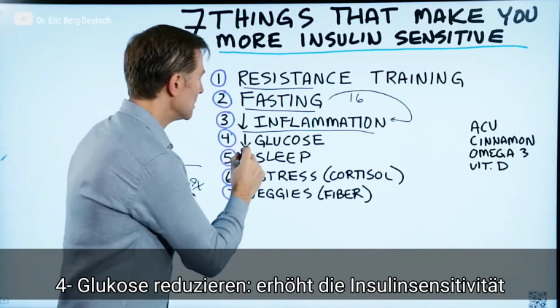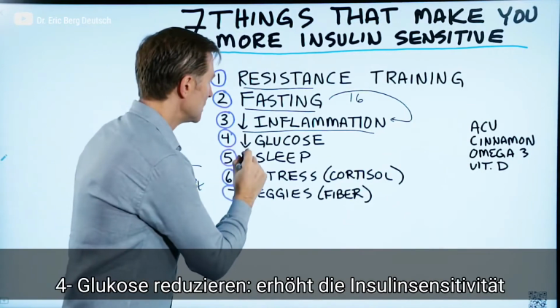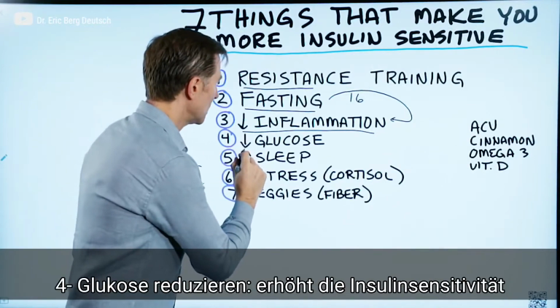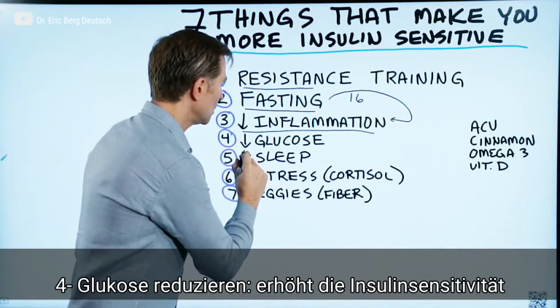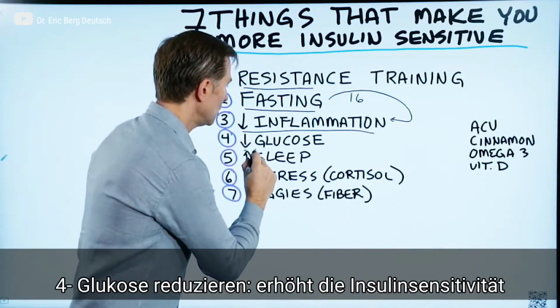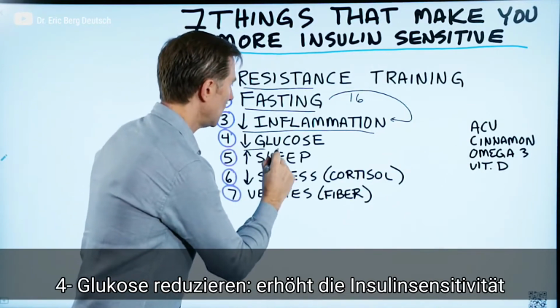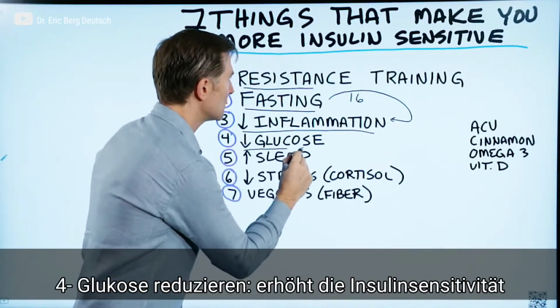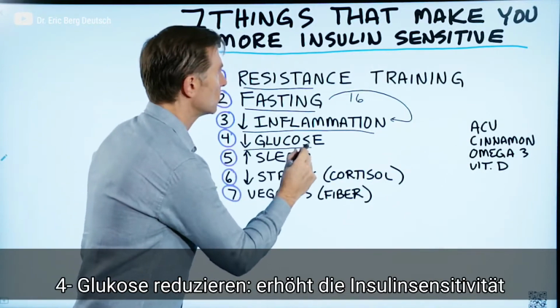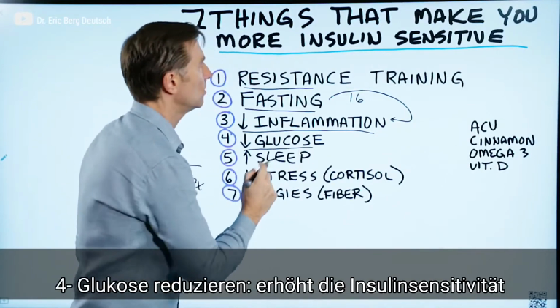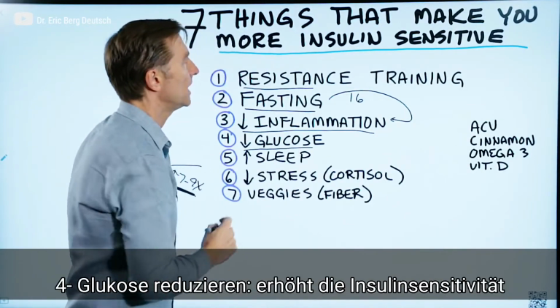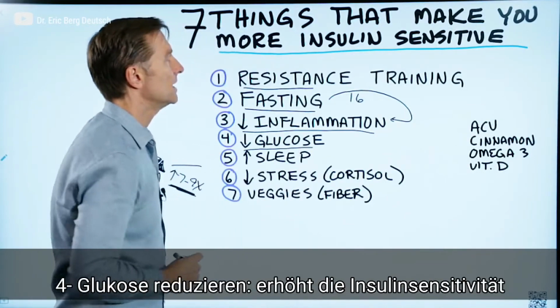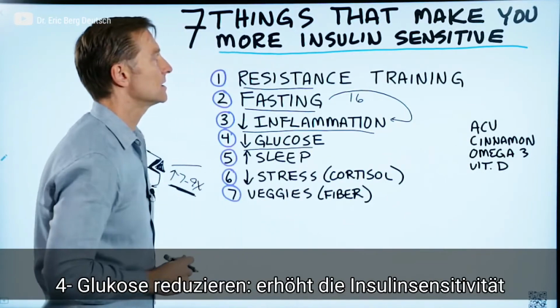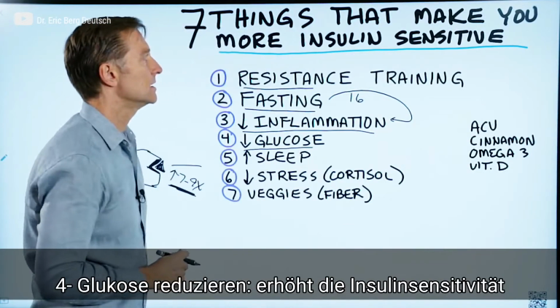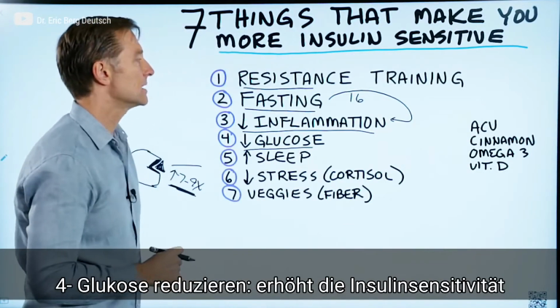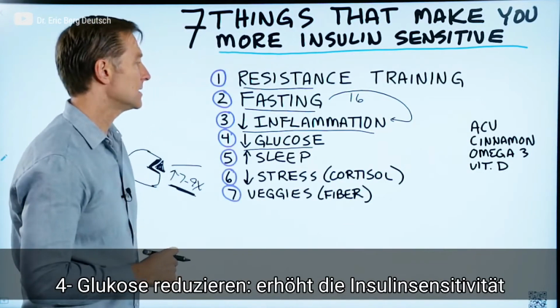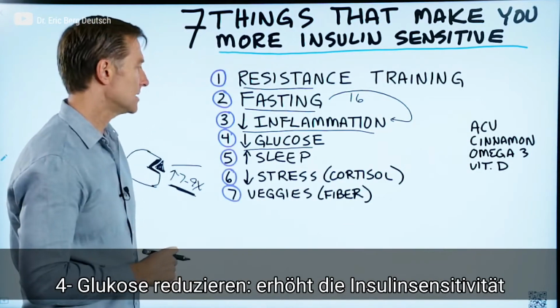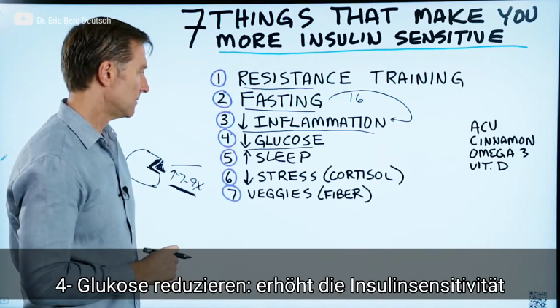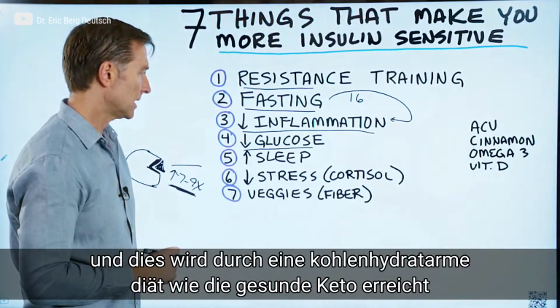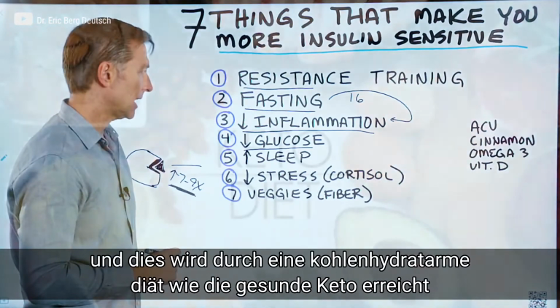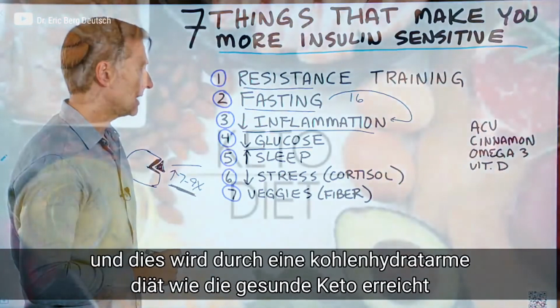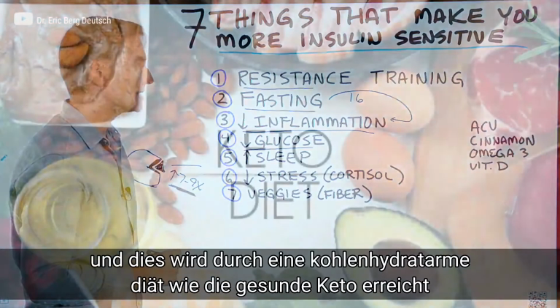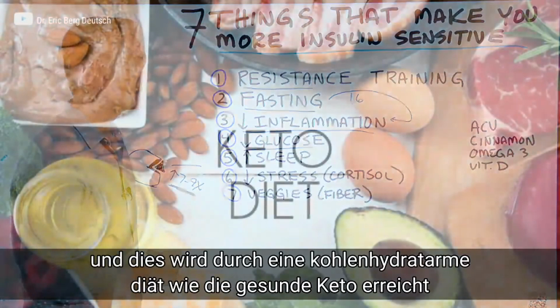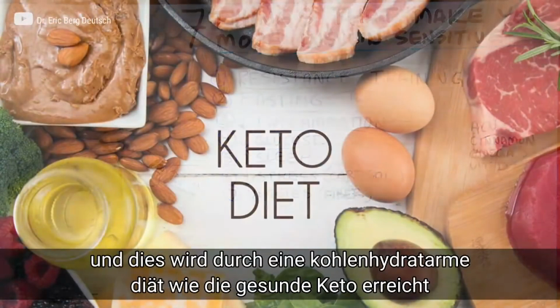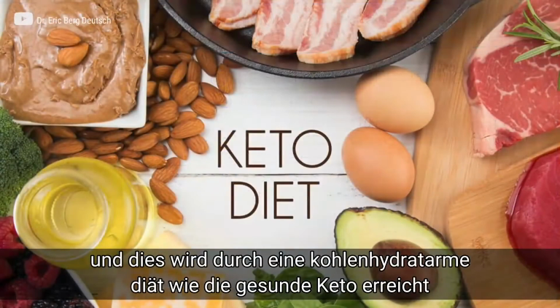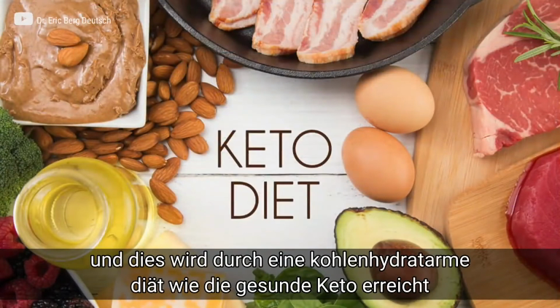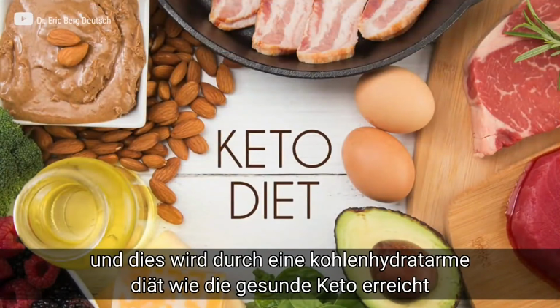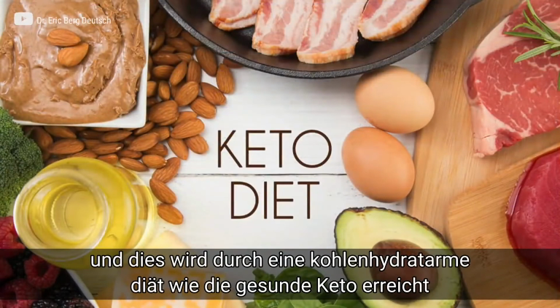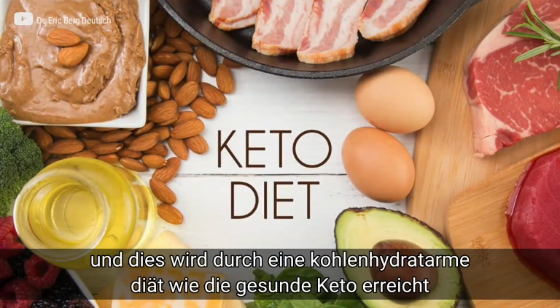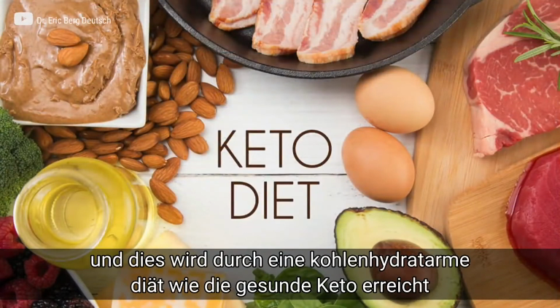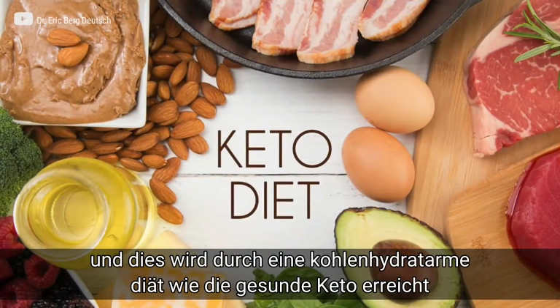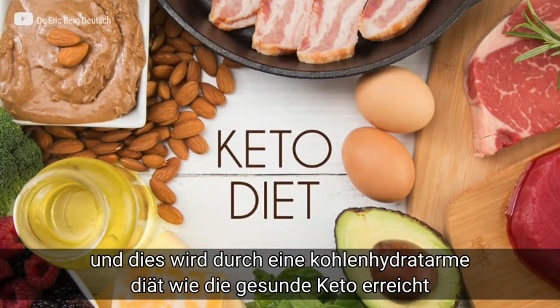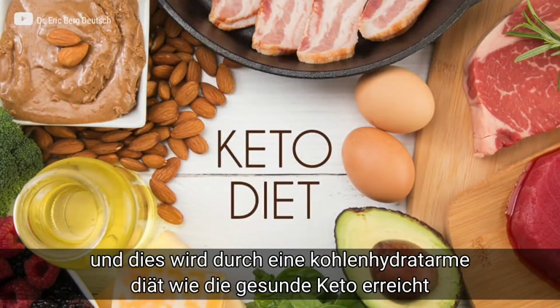Number four: reducing glucose will make insulin sensitive again. That's the low-carb diet — that's healthy keto.